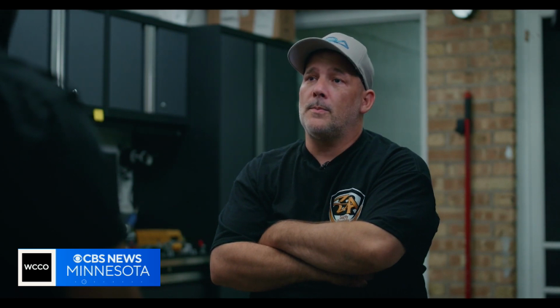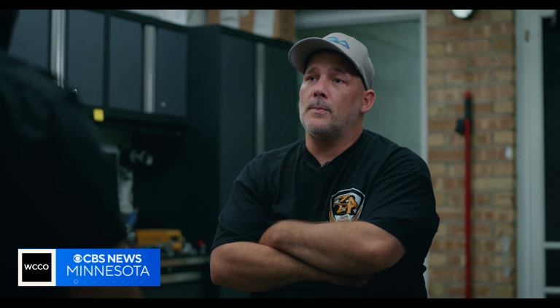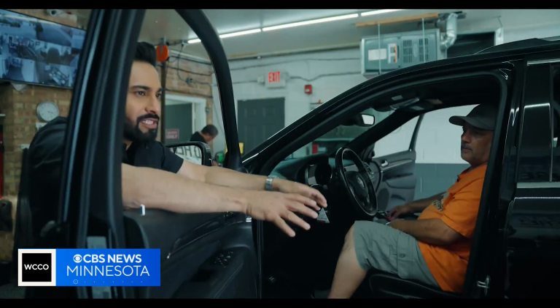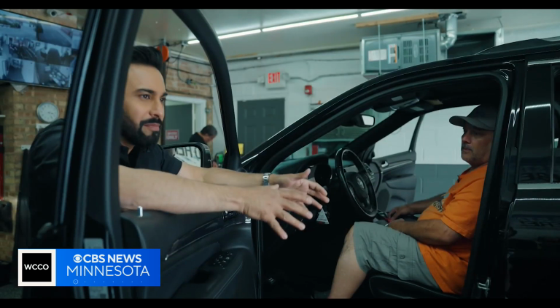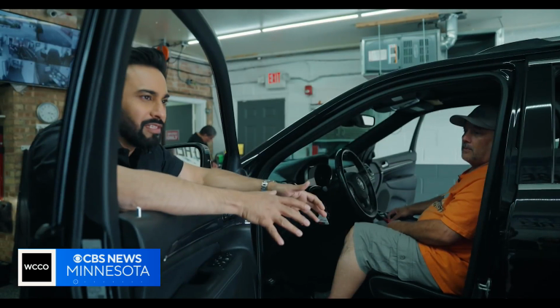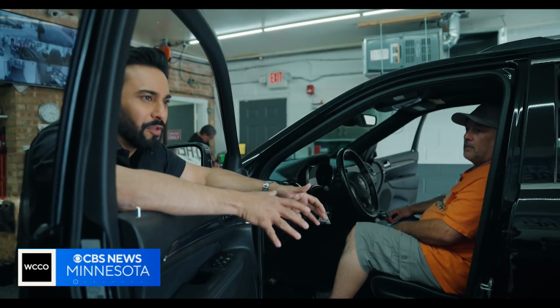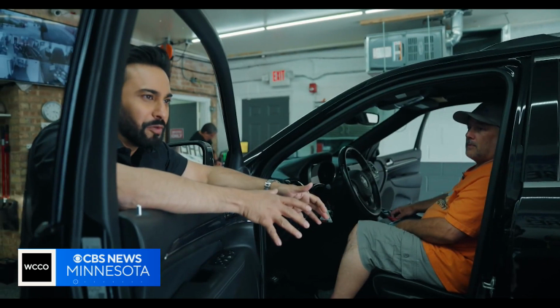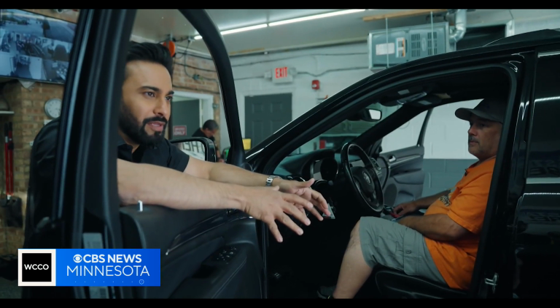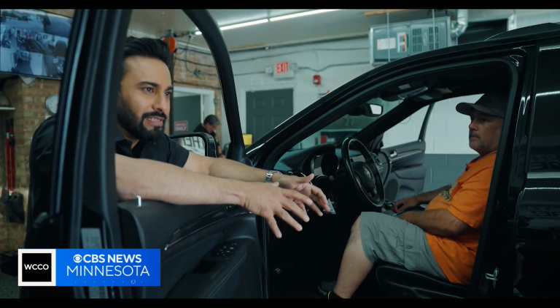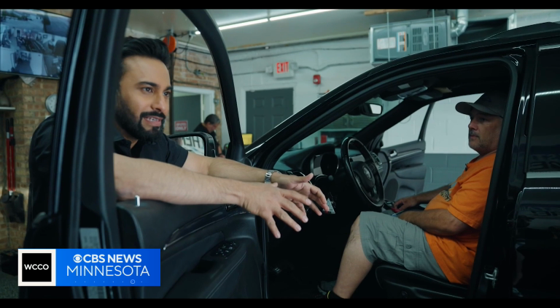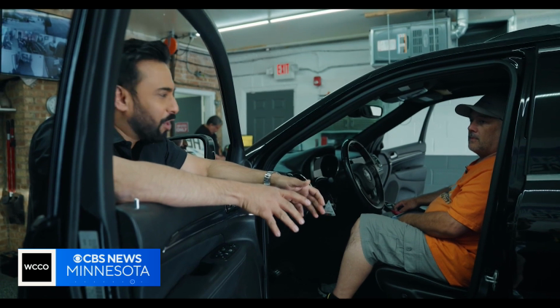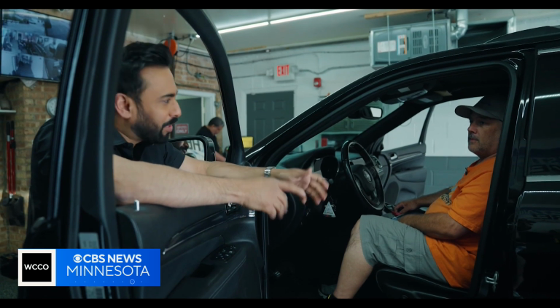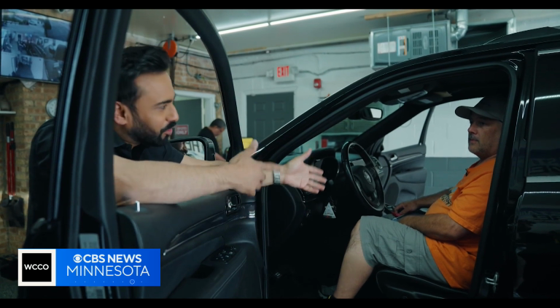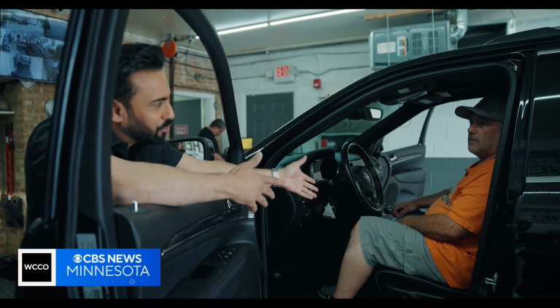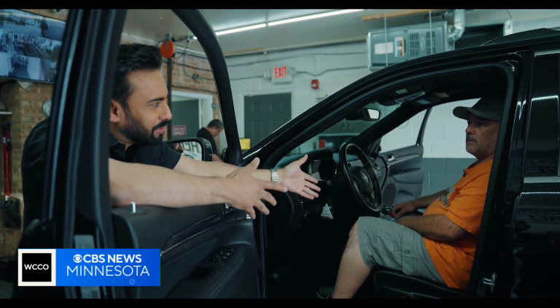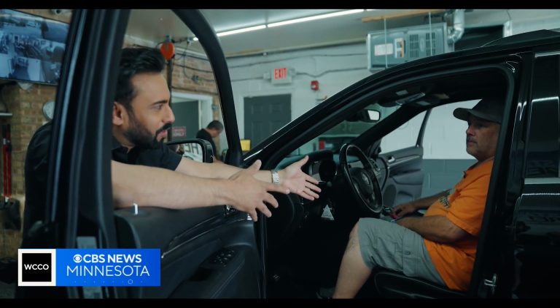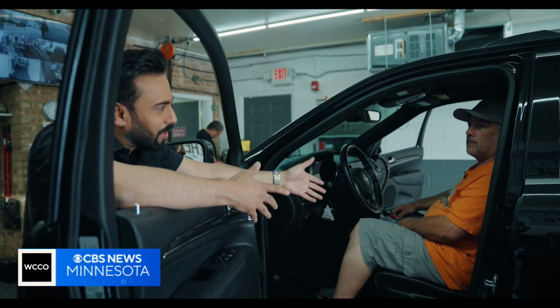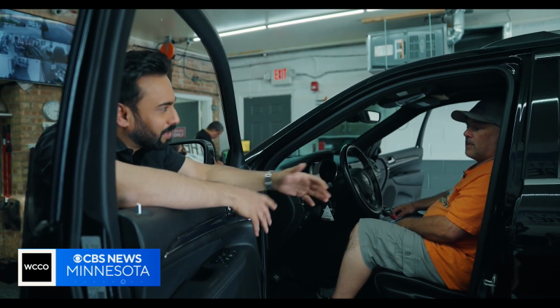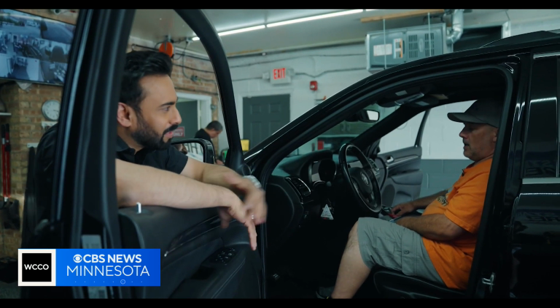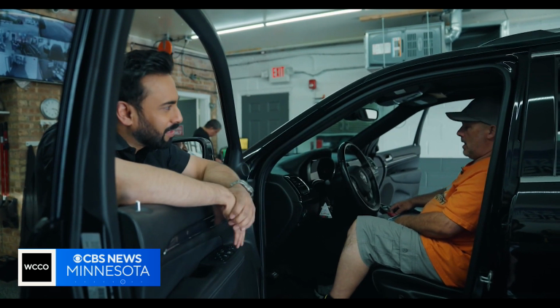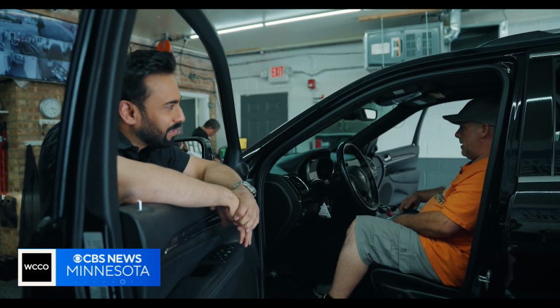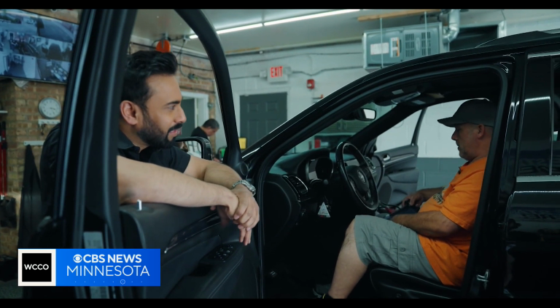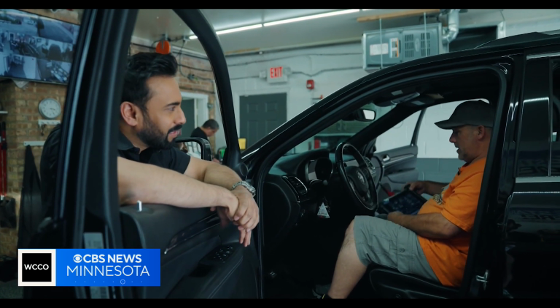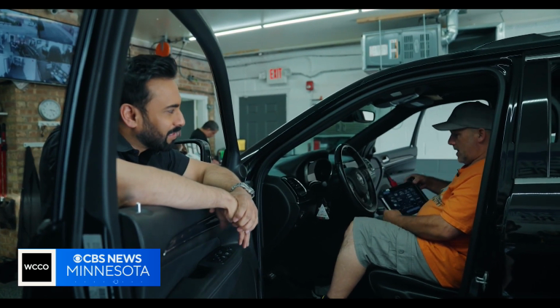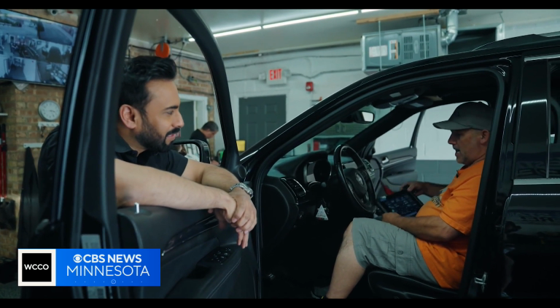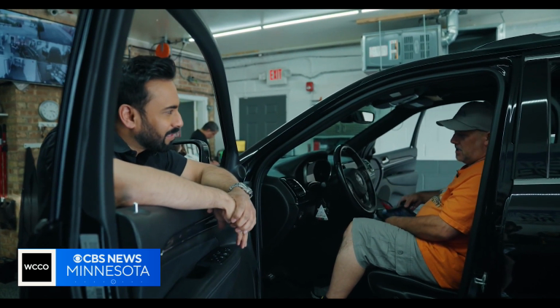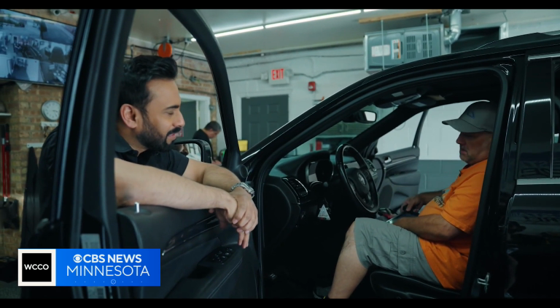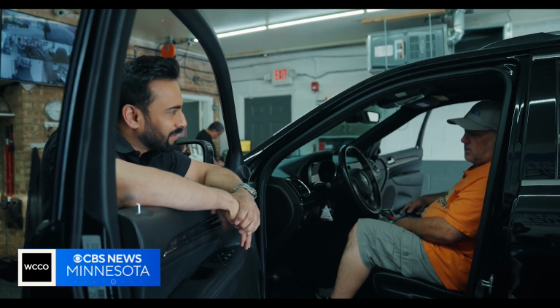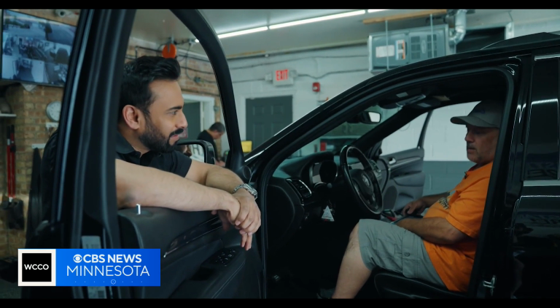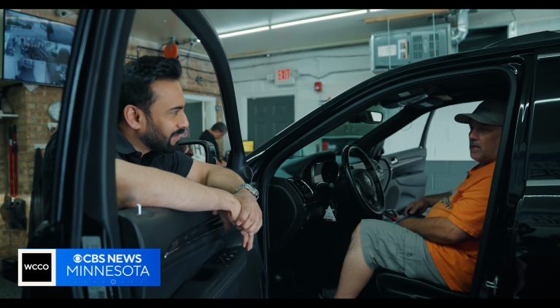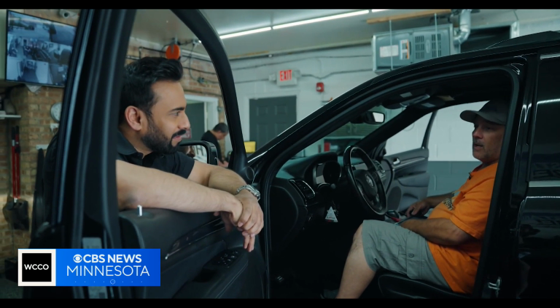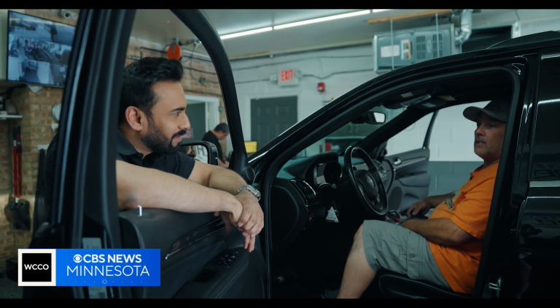Exploiting some of these vulnerabilities, how quickly could you steal a car? If it was this Dodge, in about a minute or less.